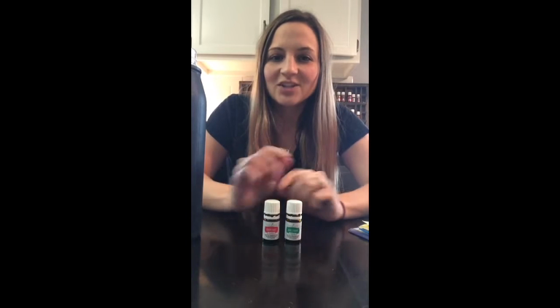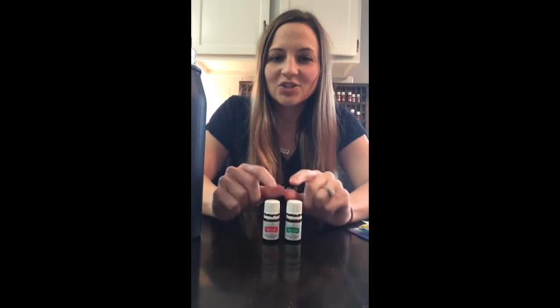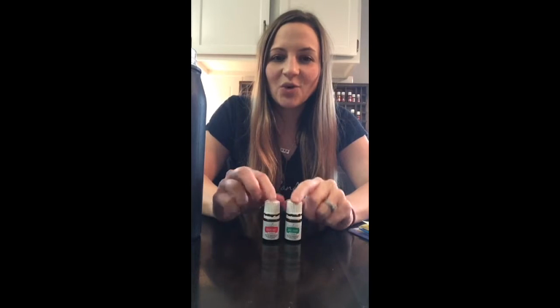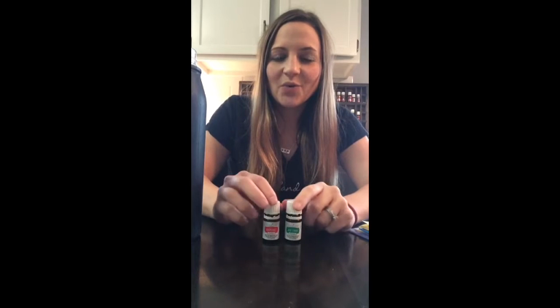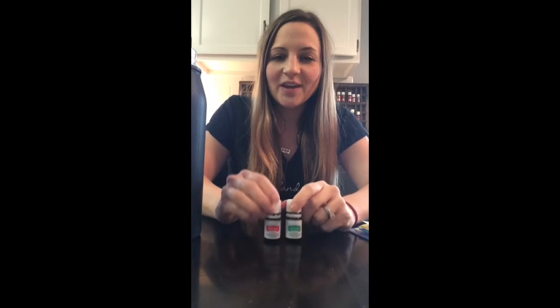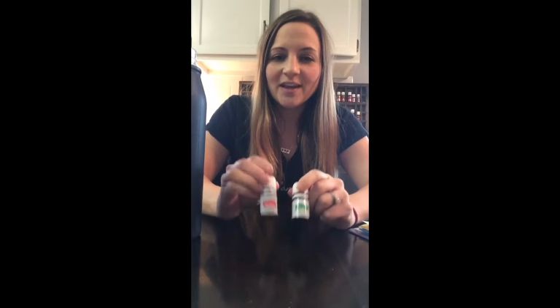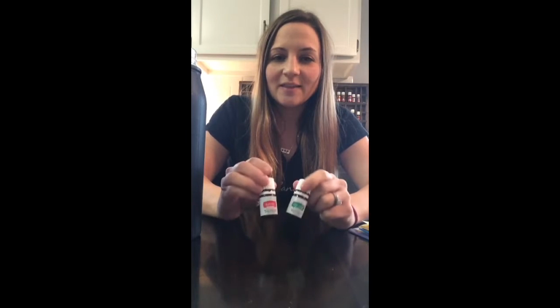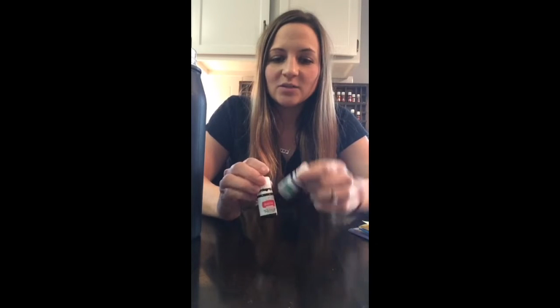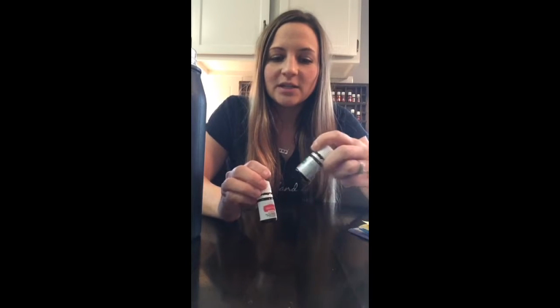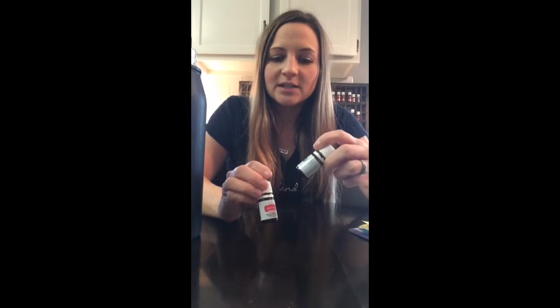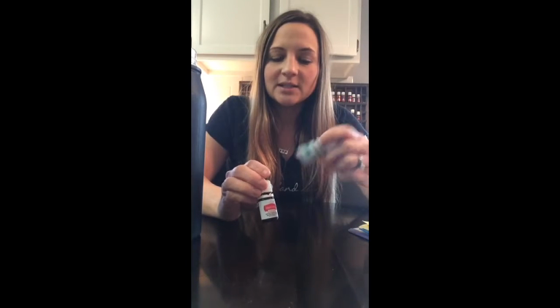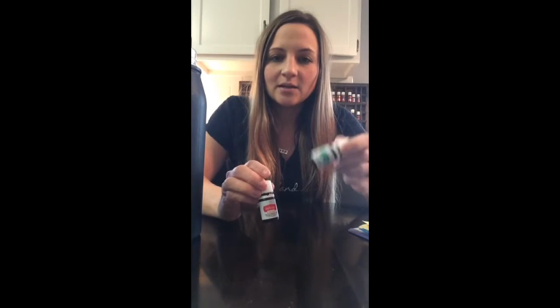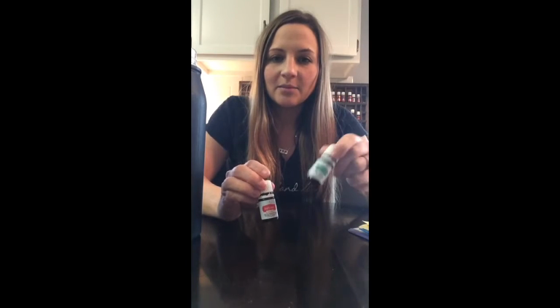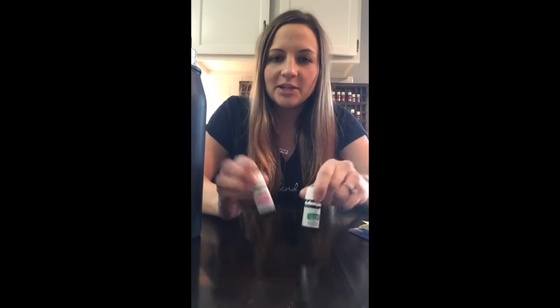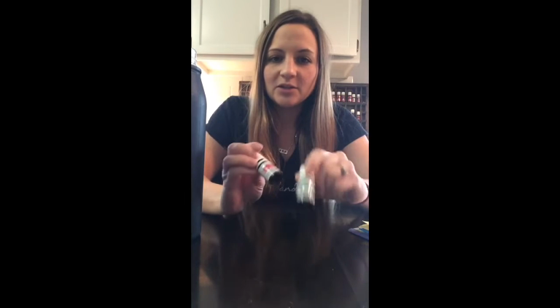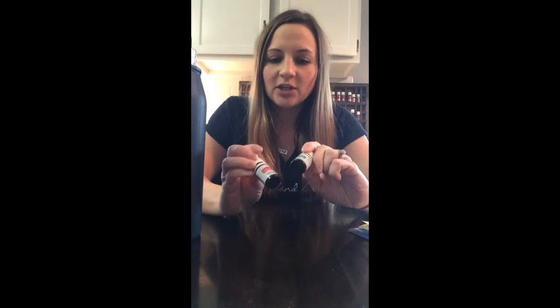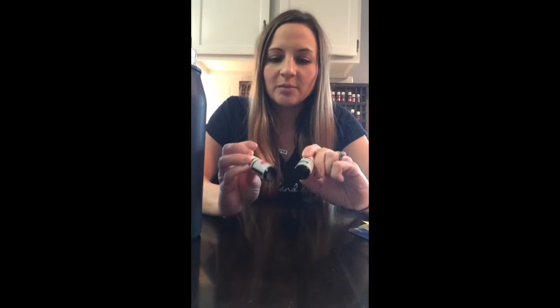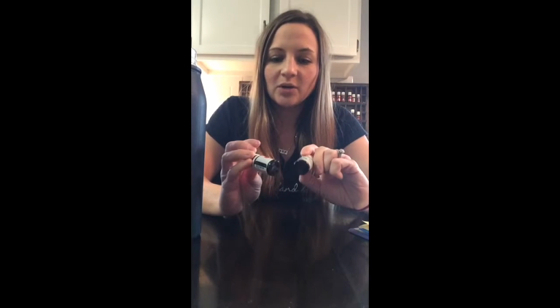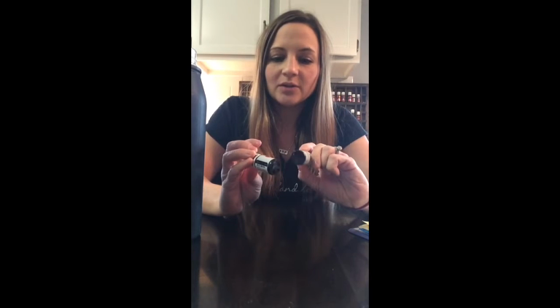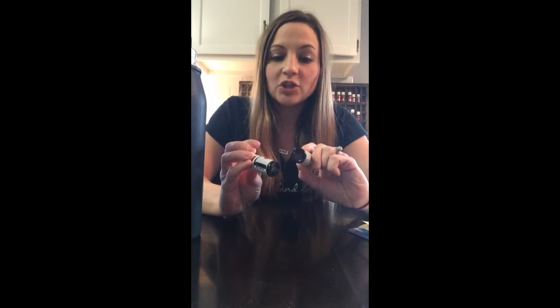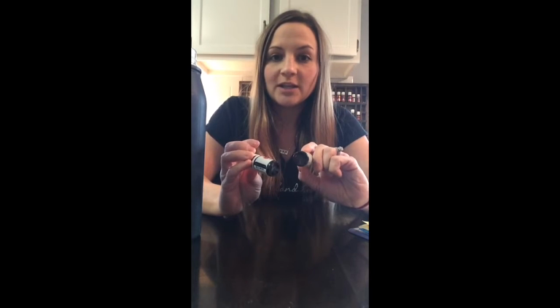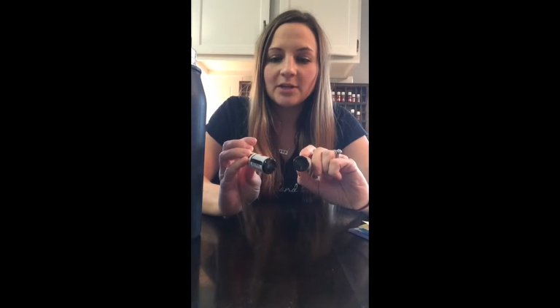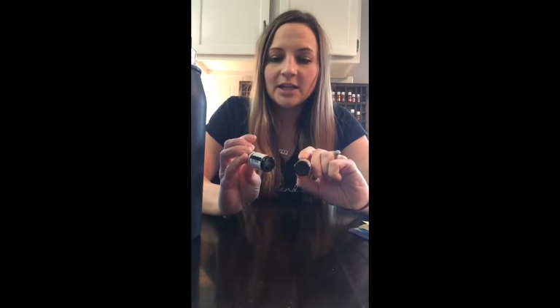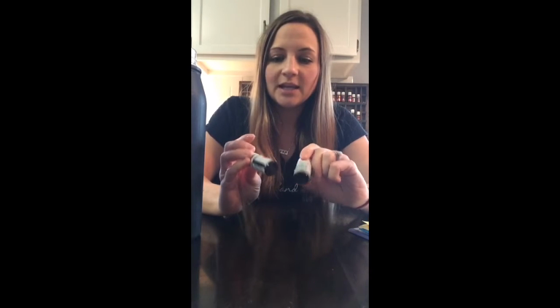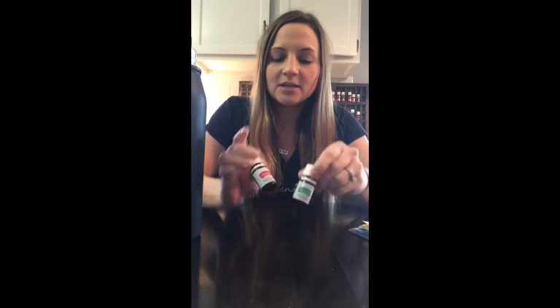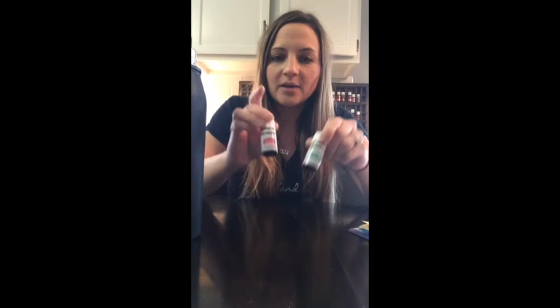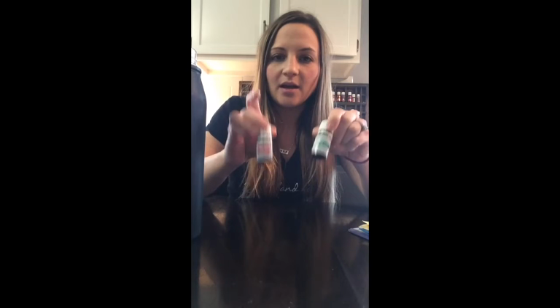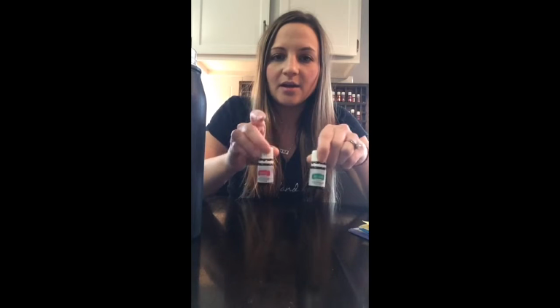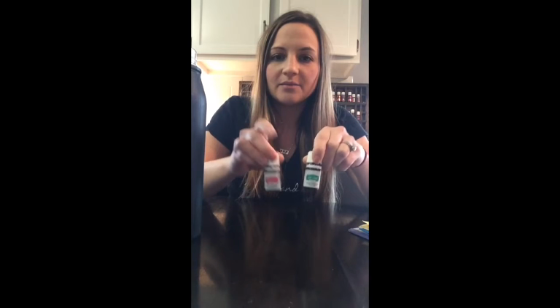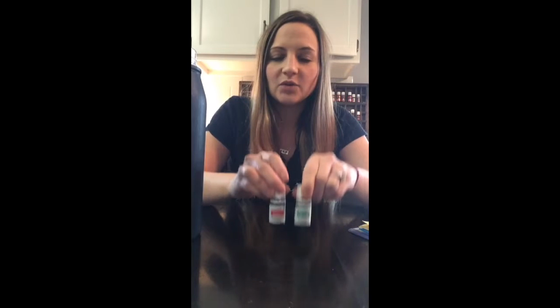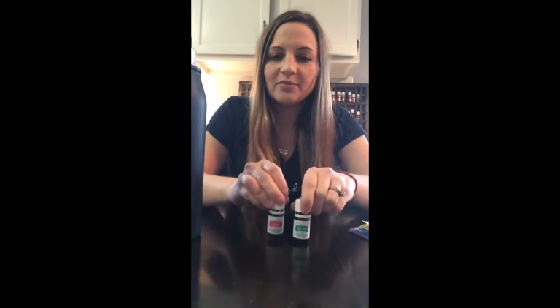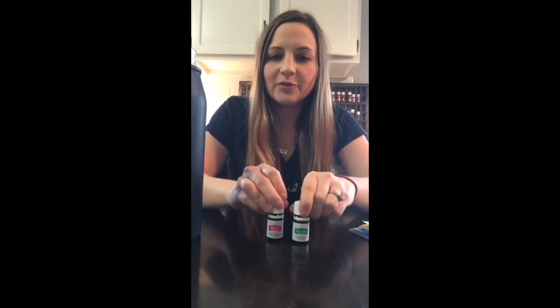So this one is lemon, jade lemon, and grapefruit.